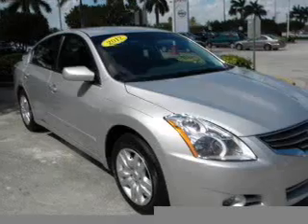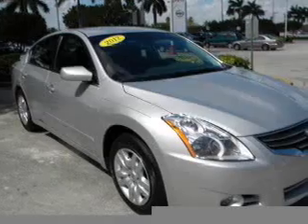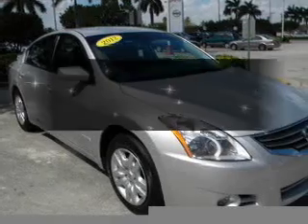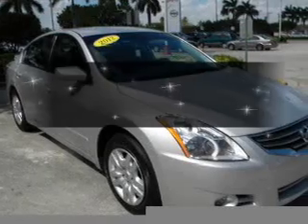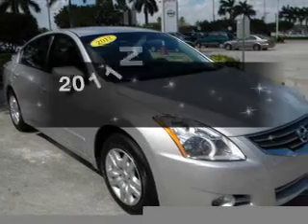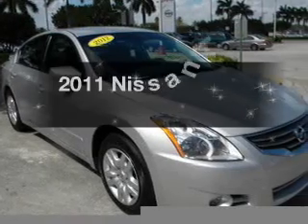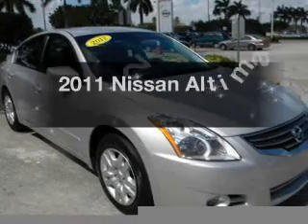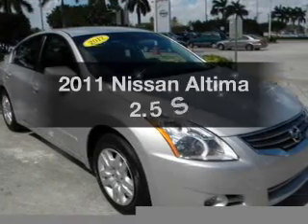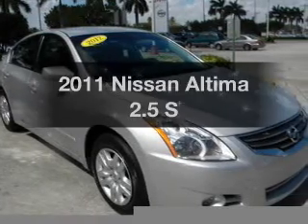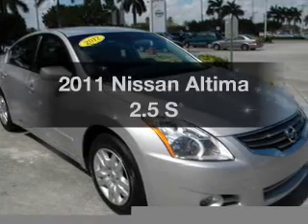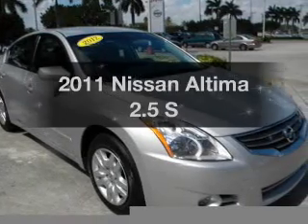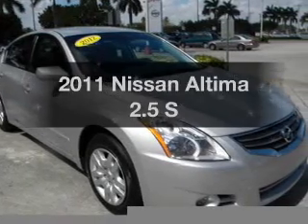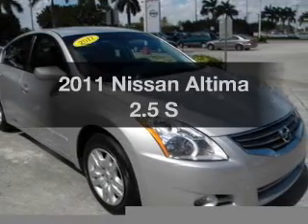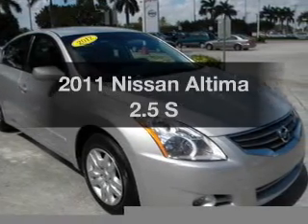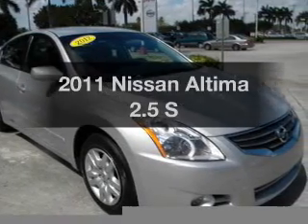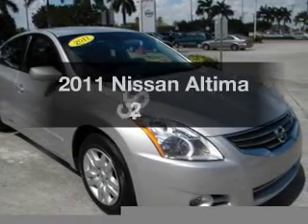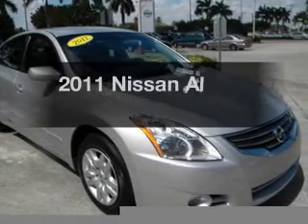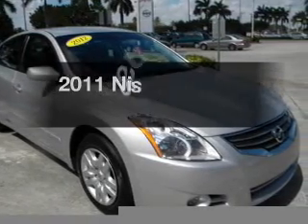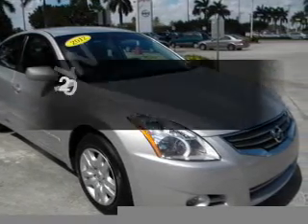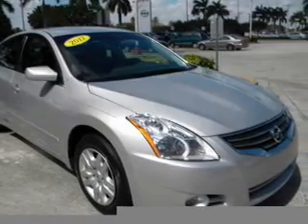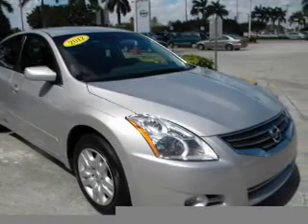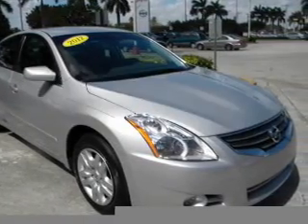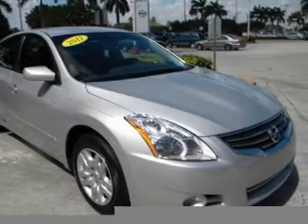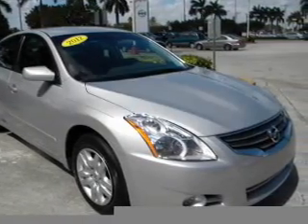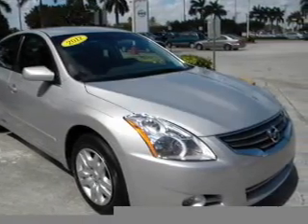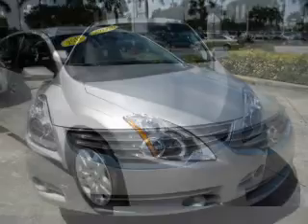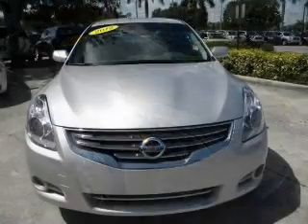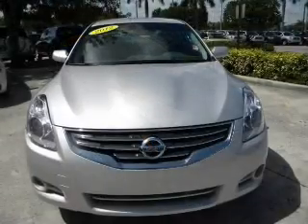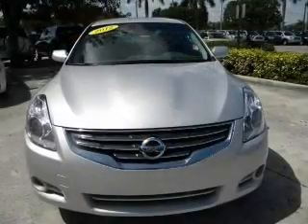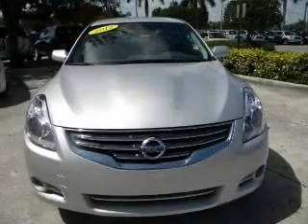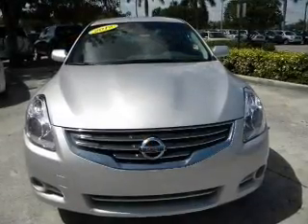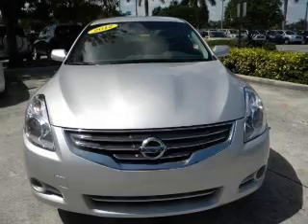Check out this 2011 Nissan Altima. This is the set of wheels you've been looking for.